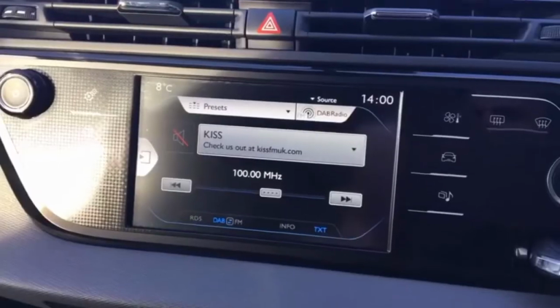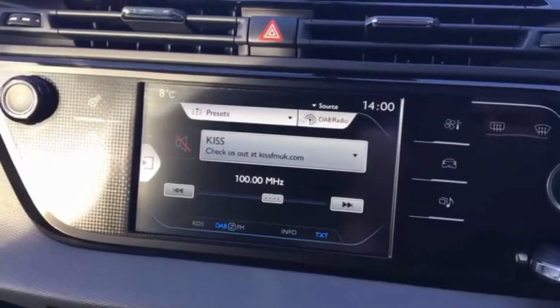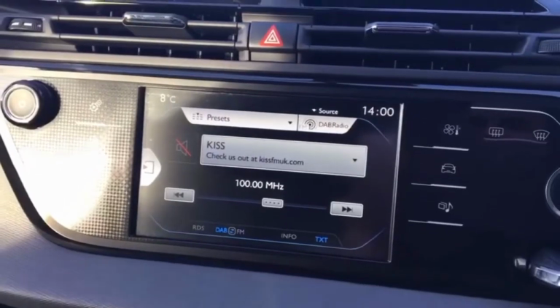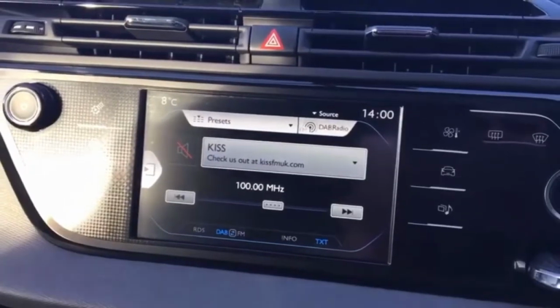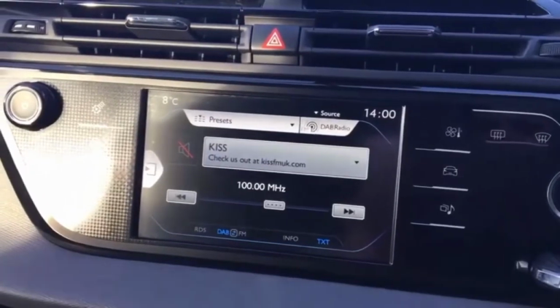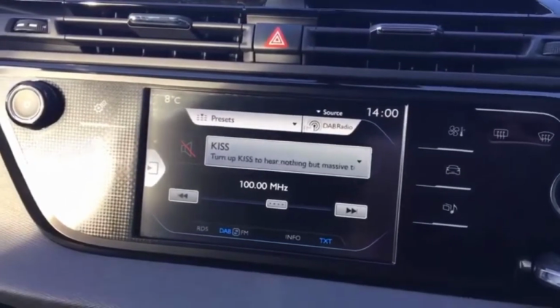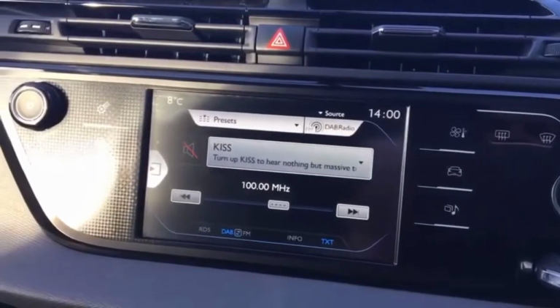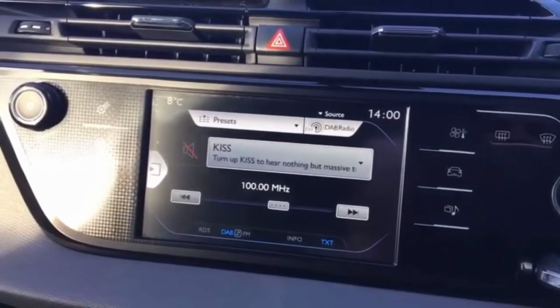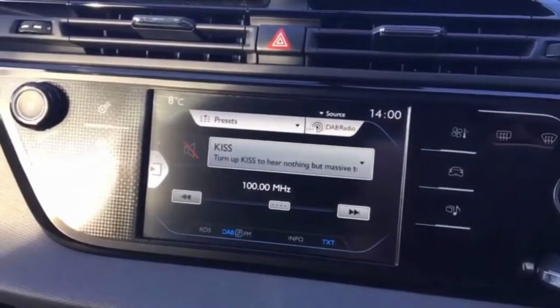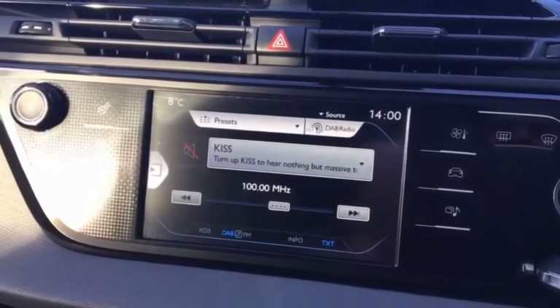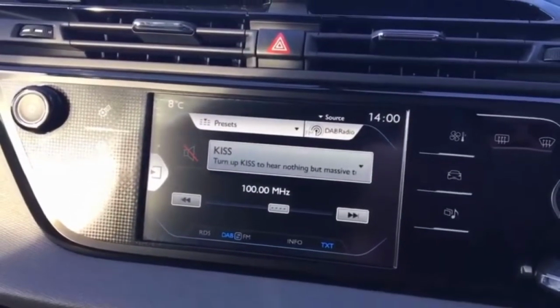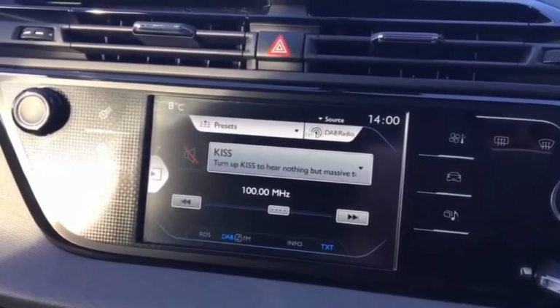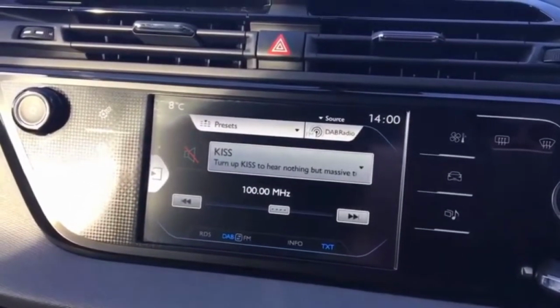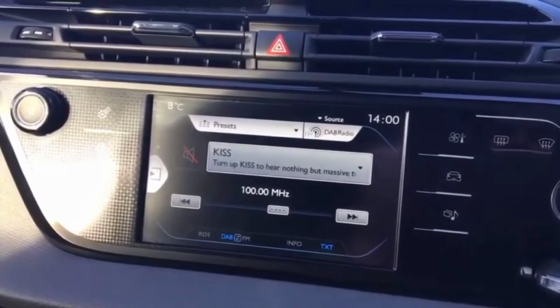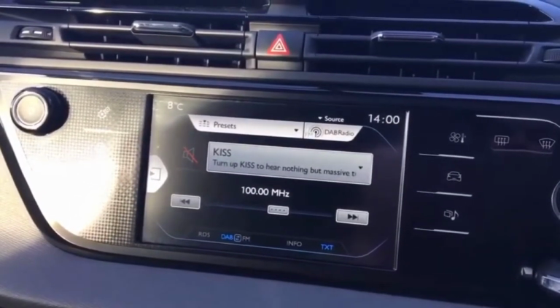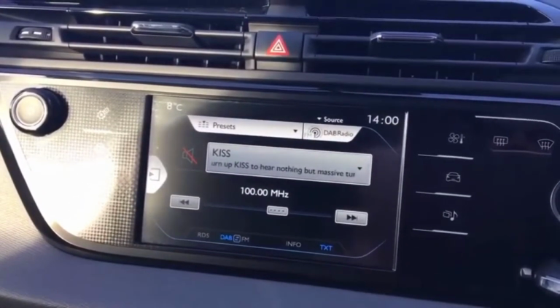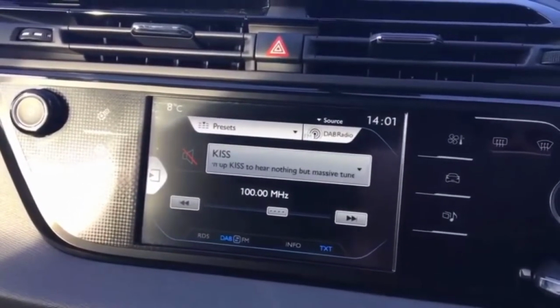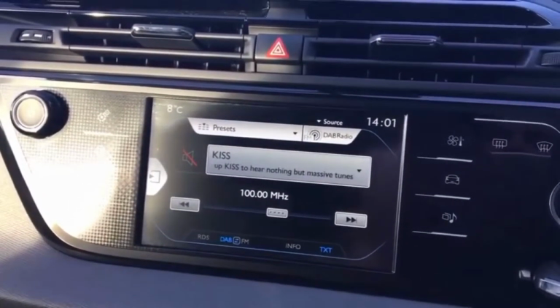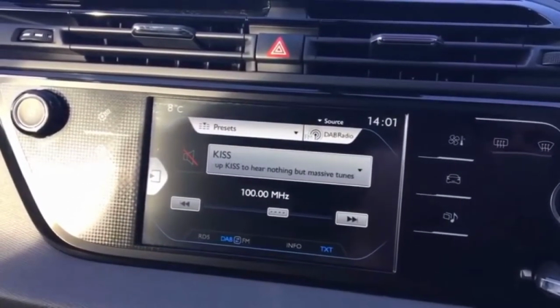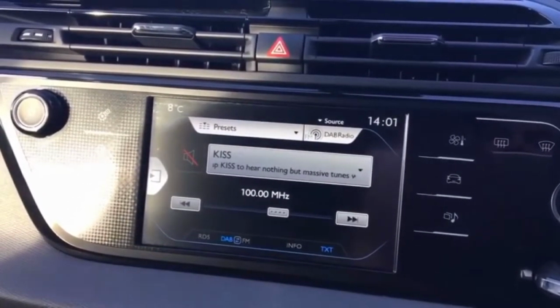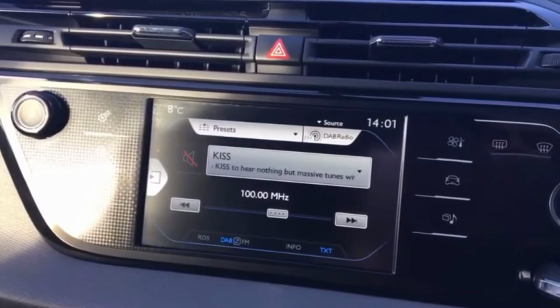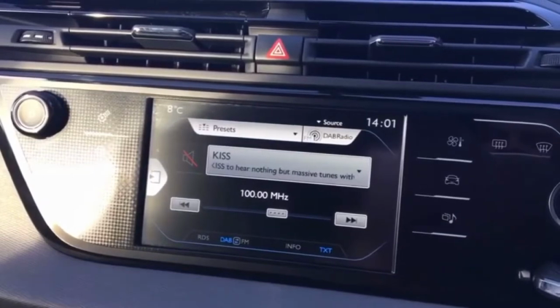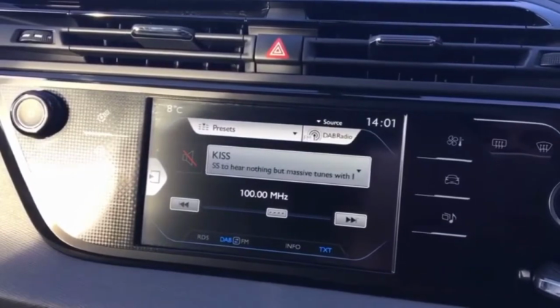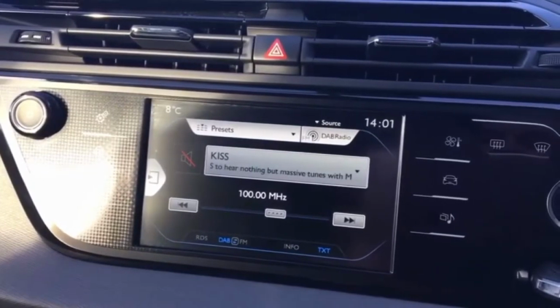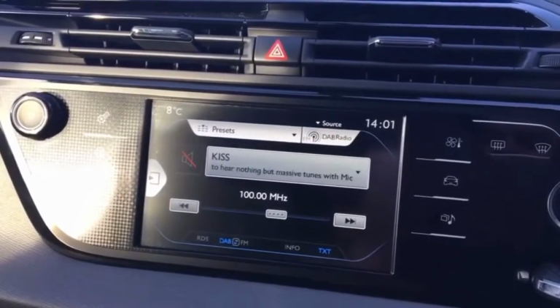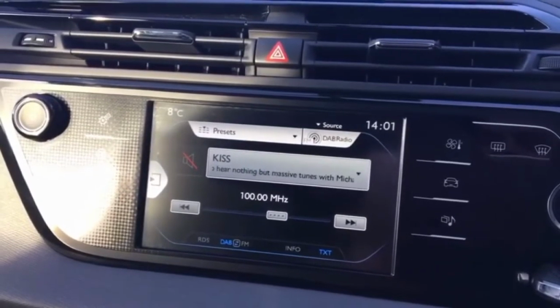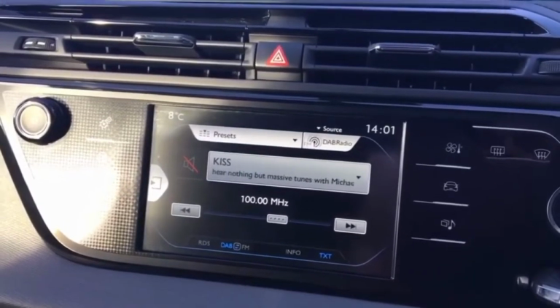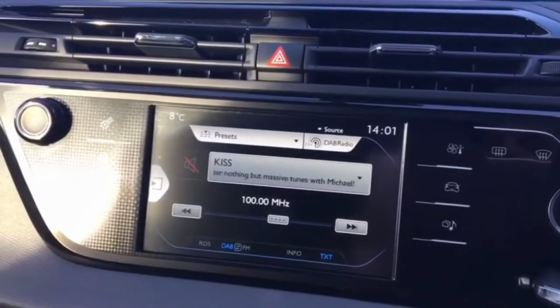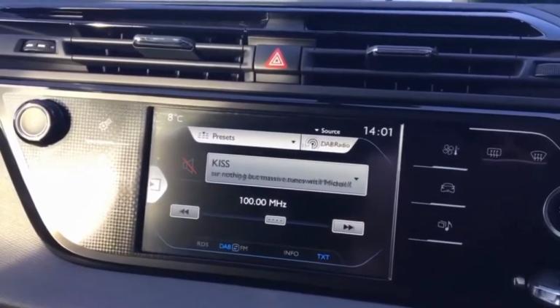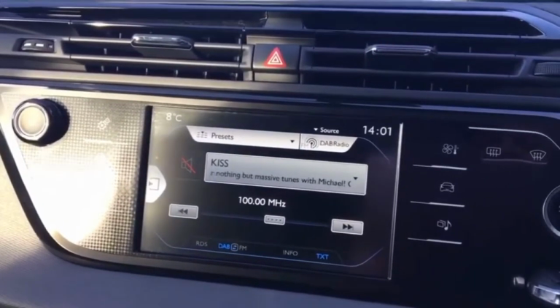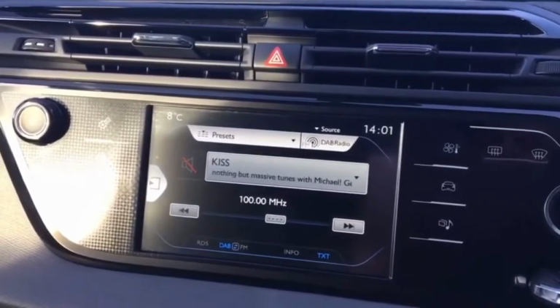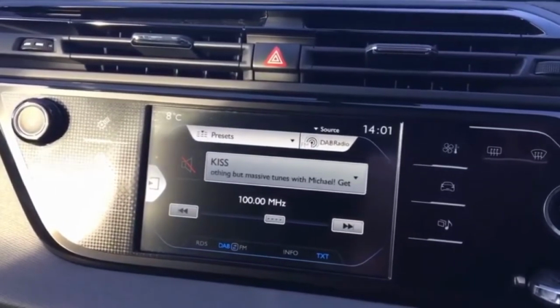Welcome to this video demonstration of connecting and using Bluetooth audio in a Citroen. The first thing we're going to do is pair up the phone.